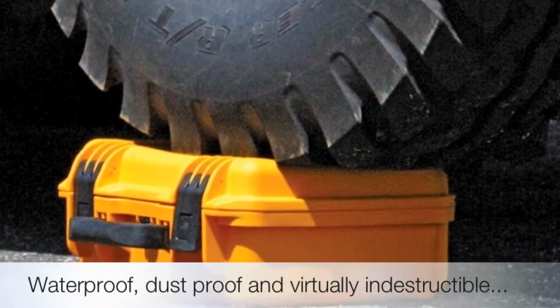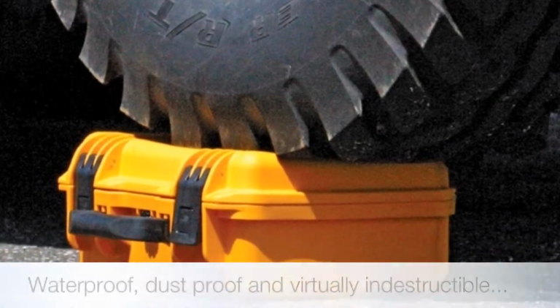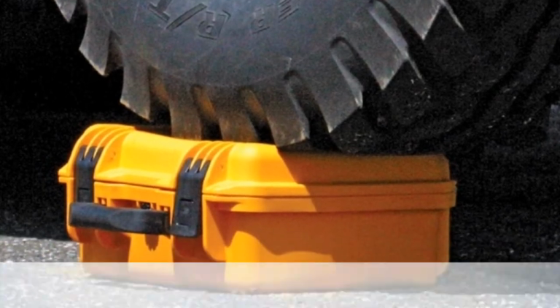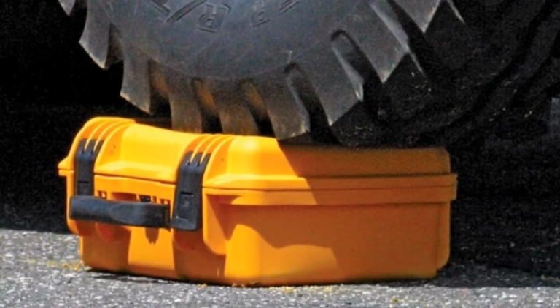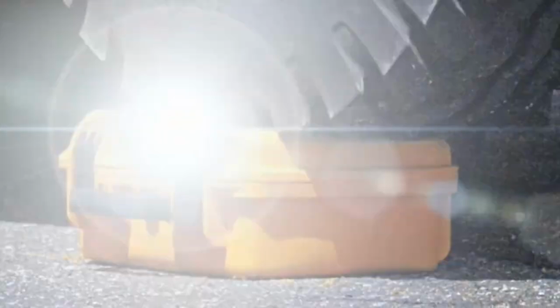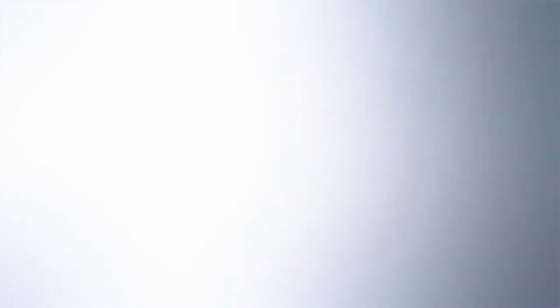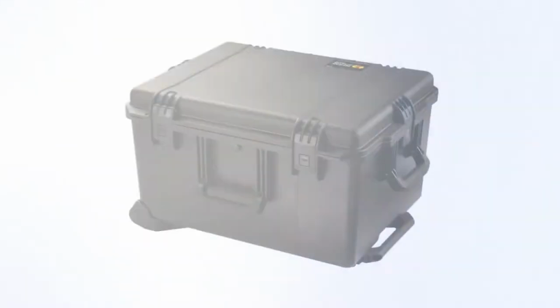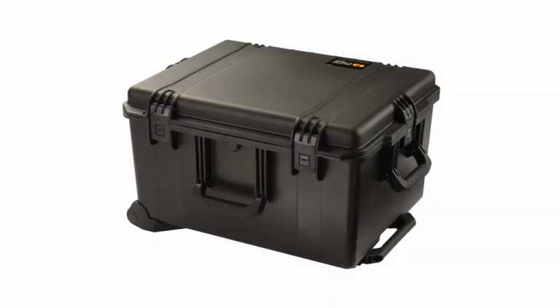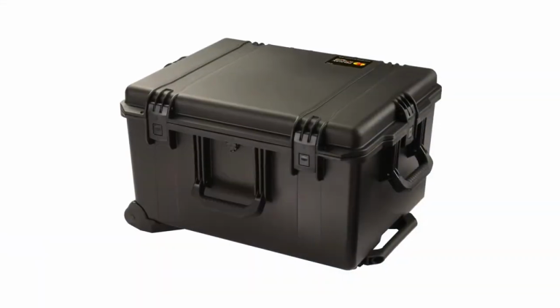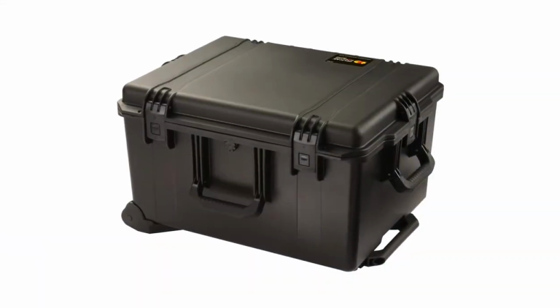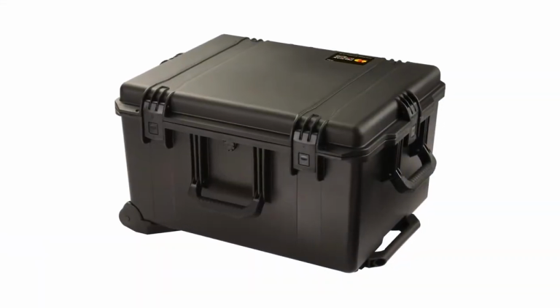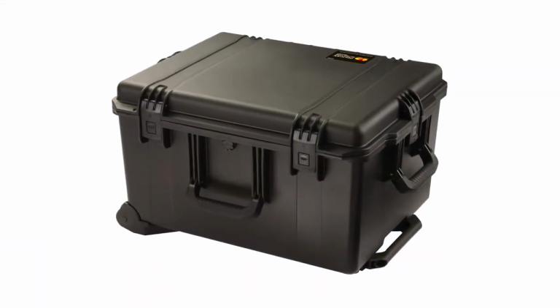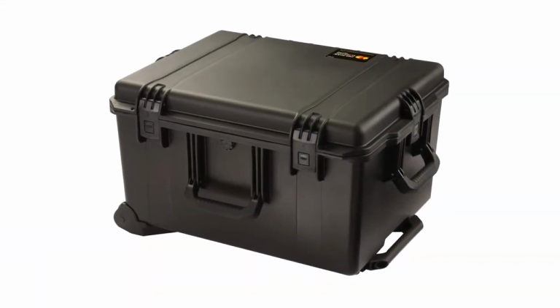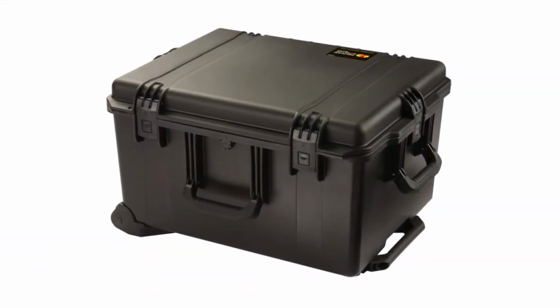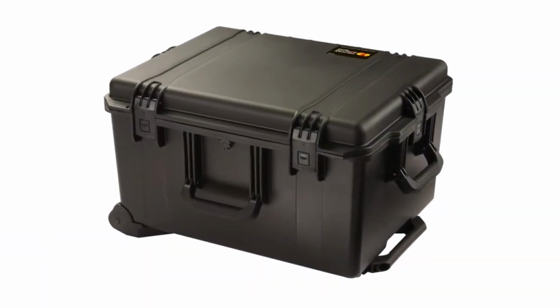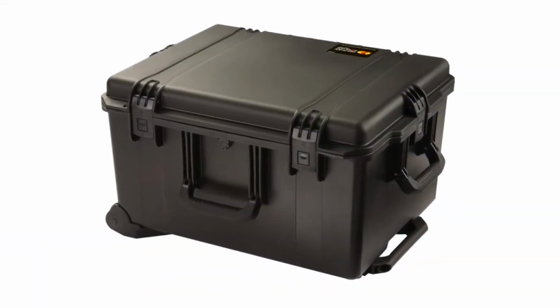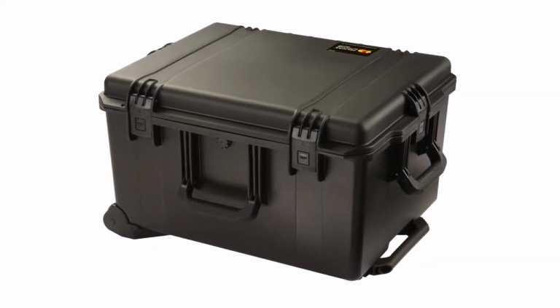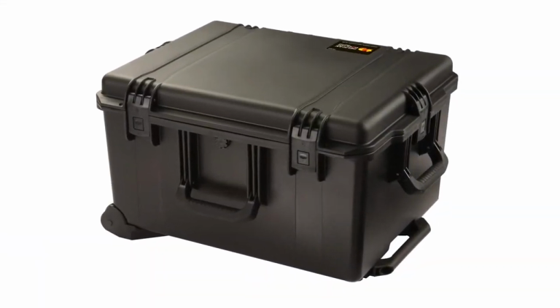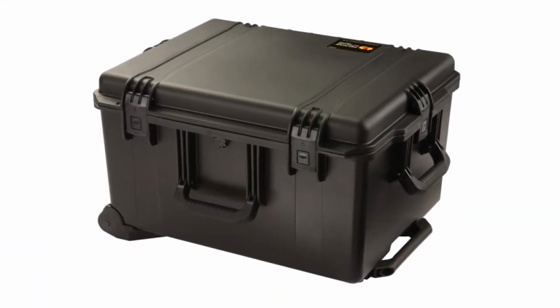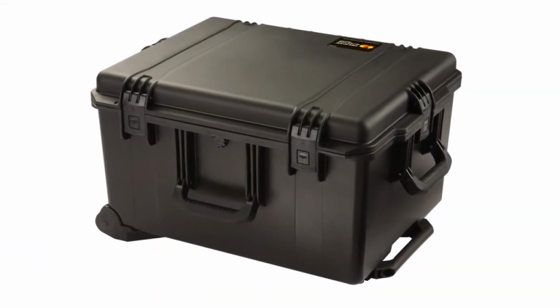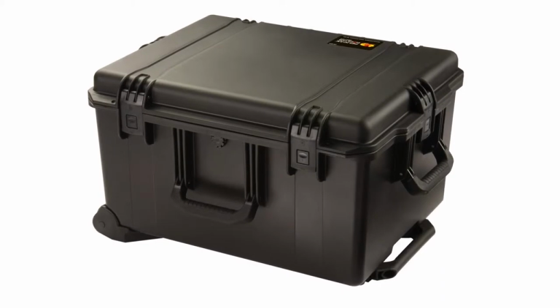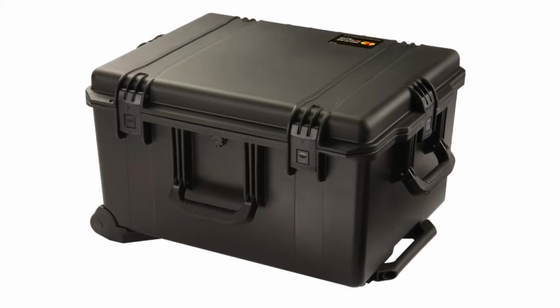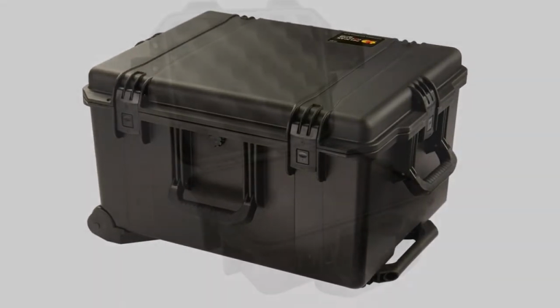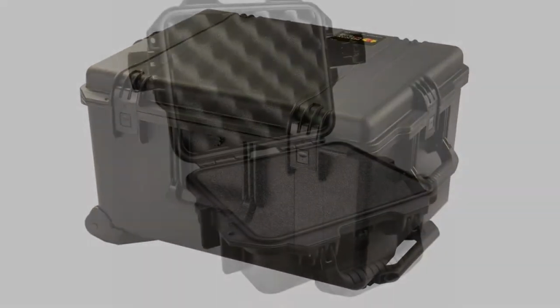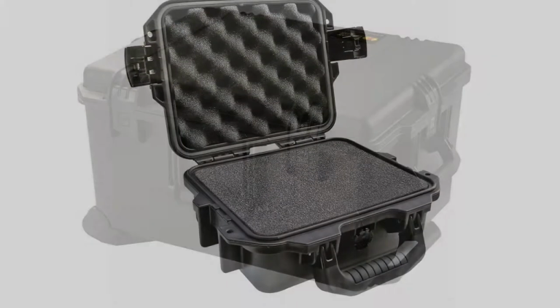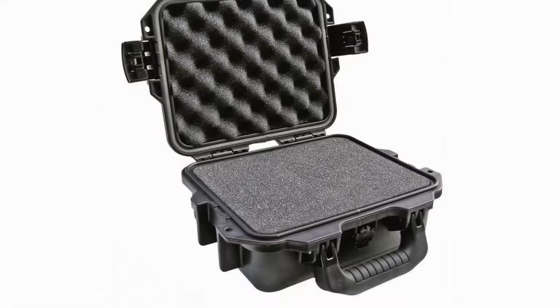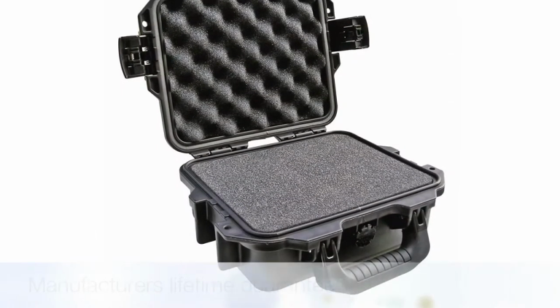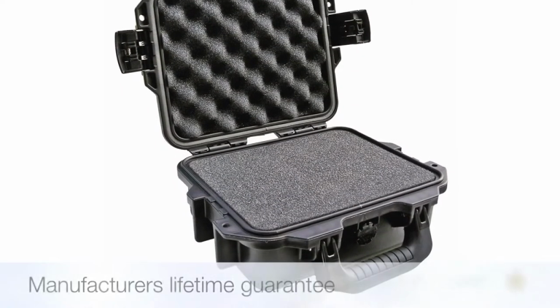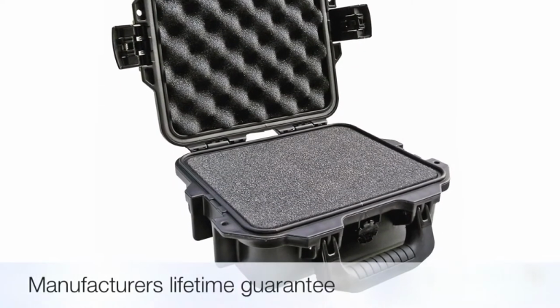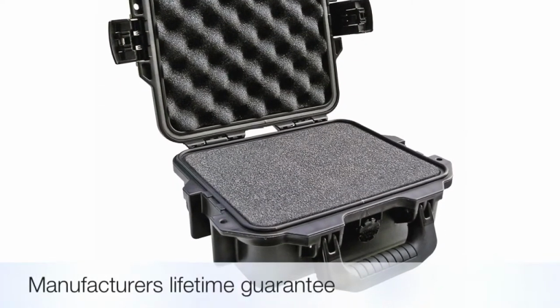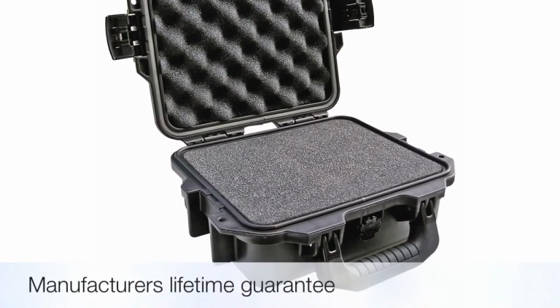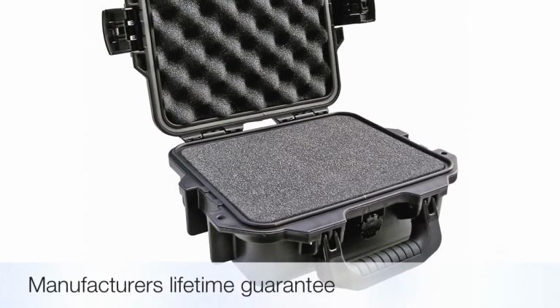In the unlikely event that it actually does become damaged however, they are also supplied with a manufacturer's lifetime guarantee.